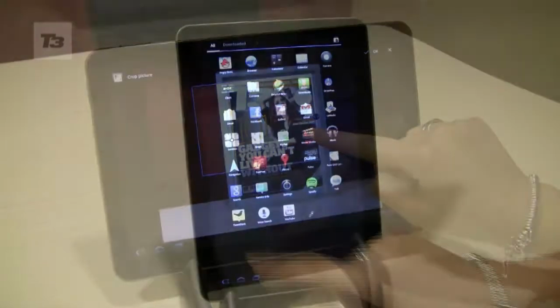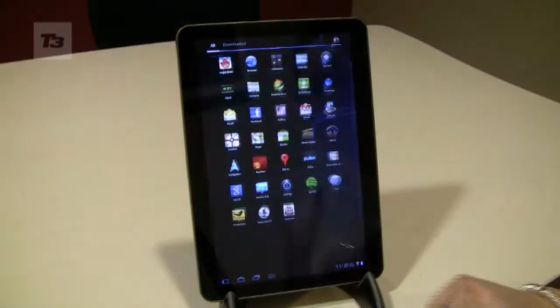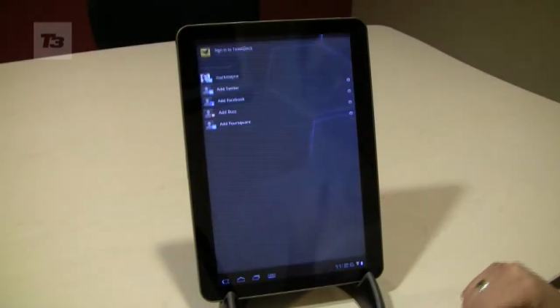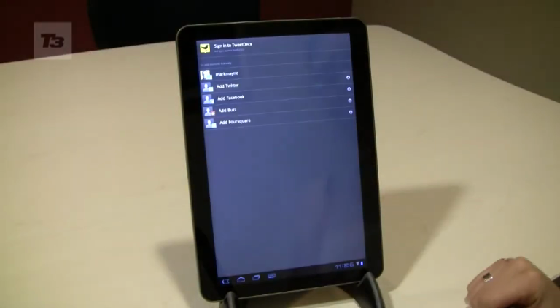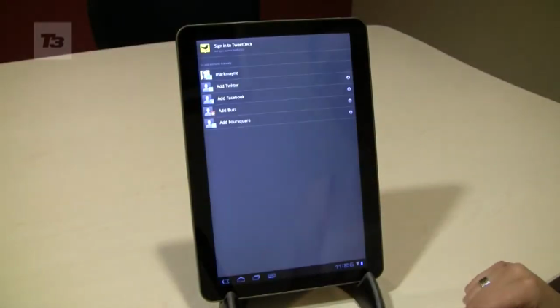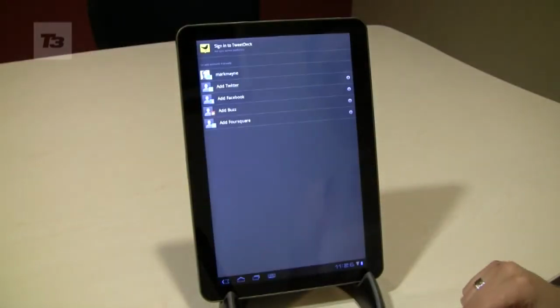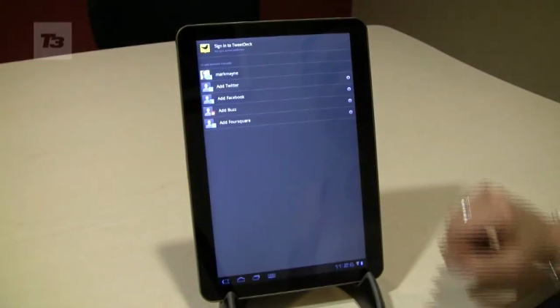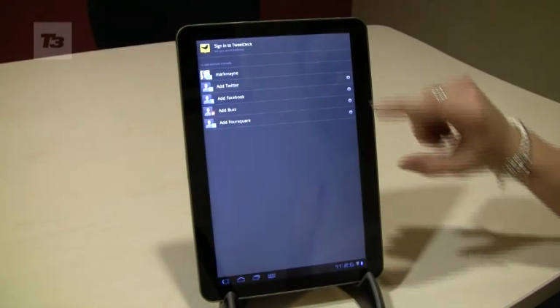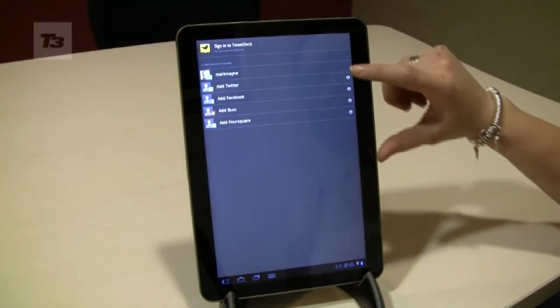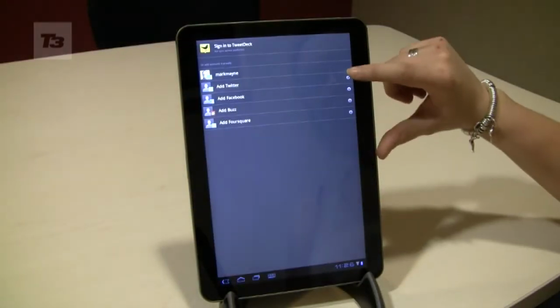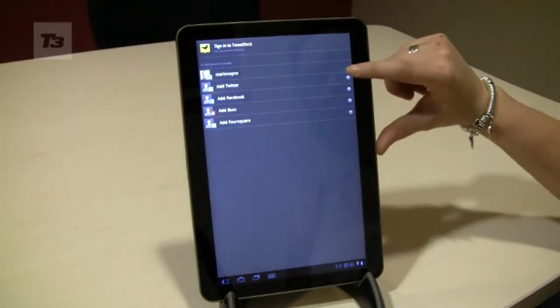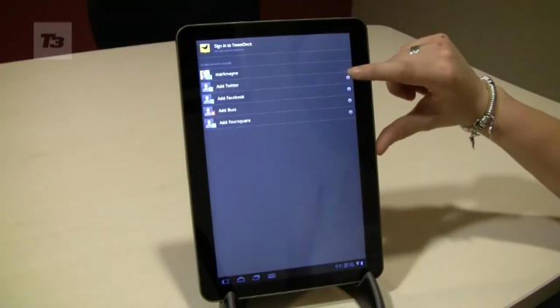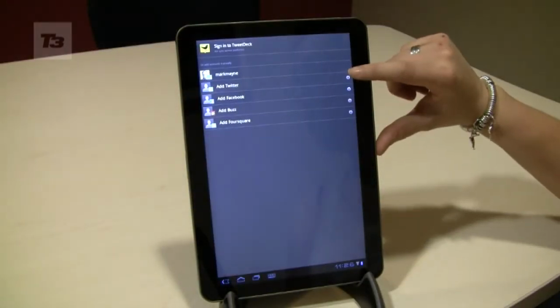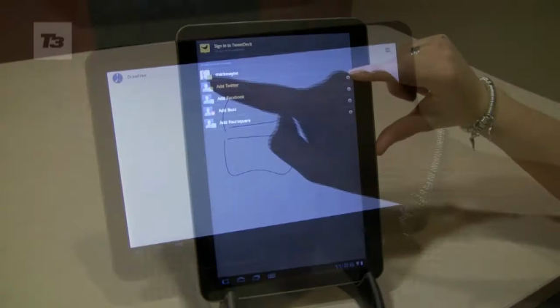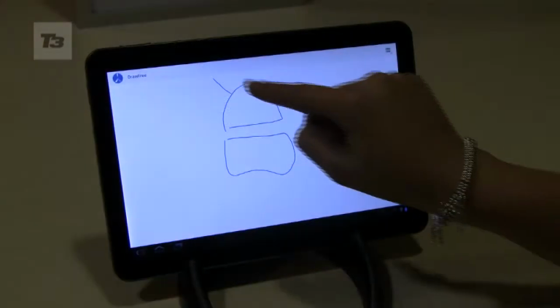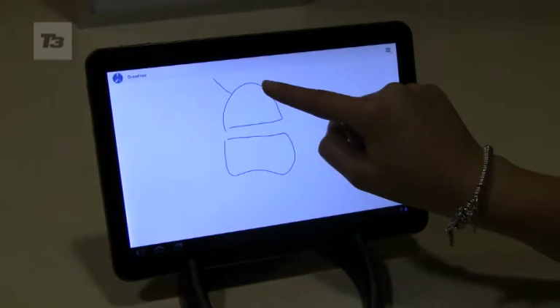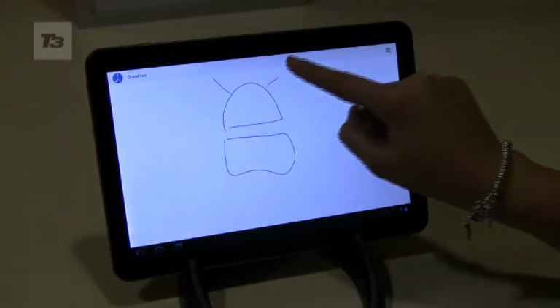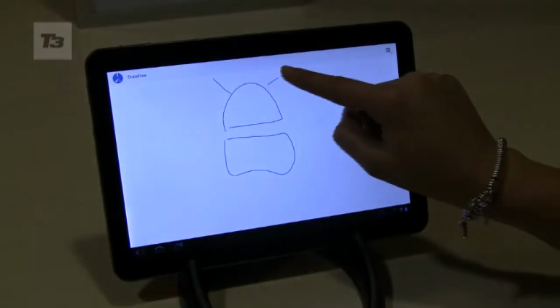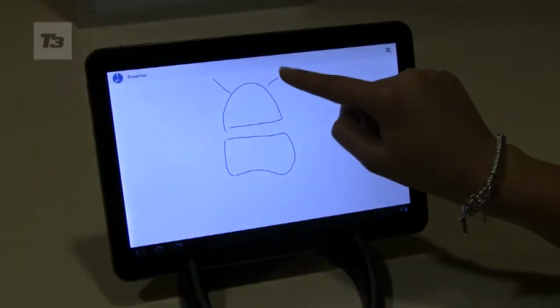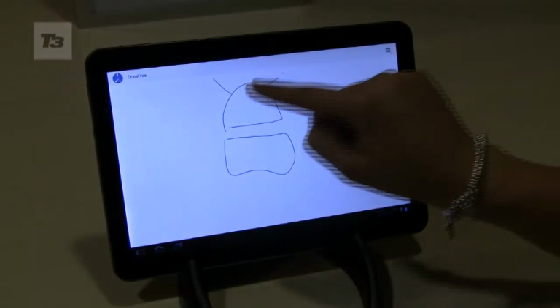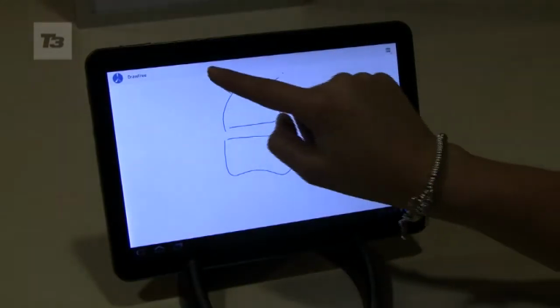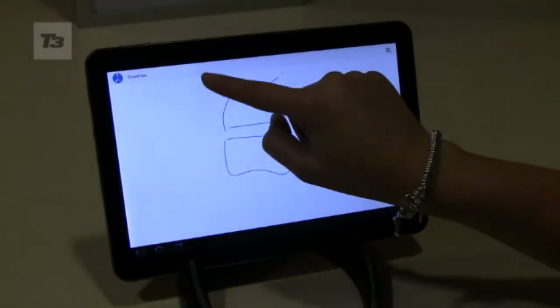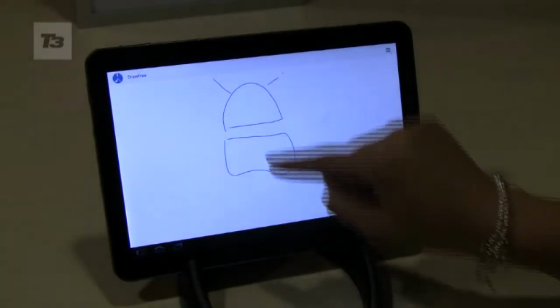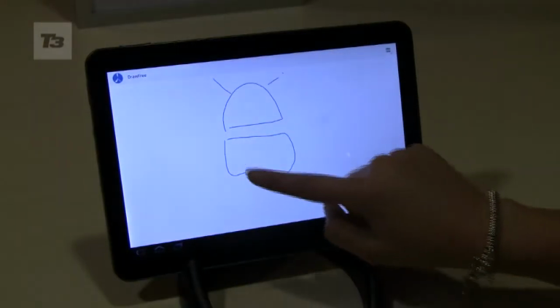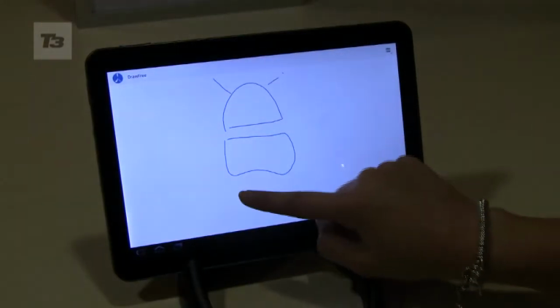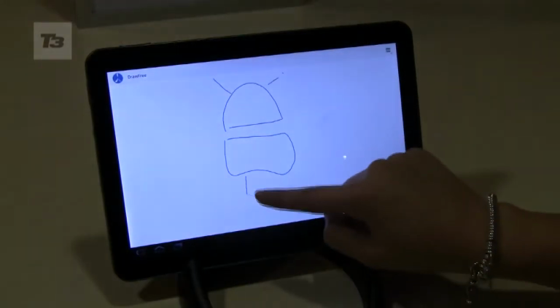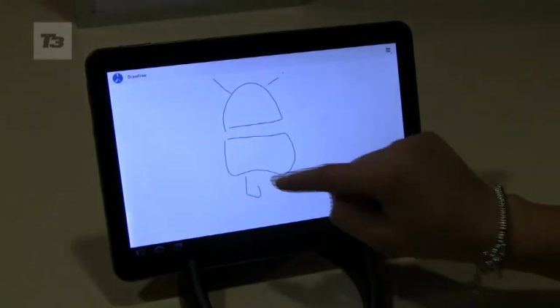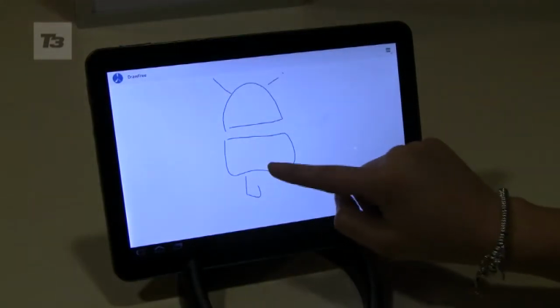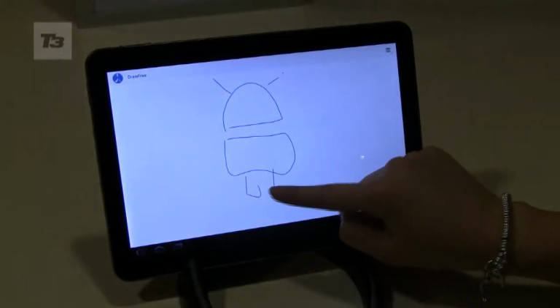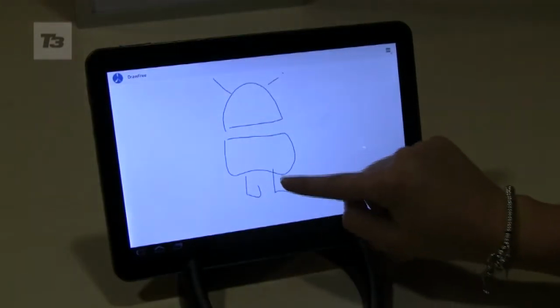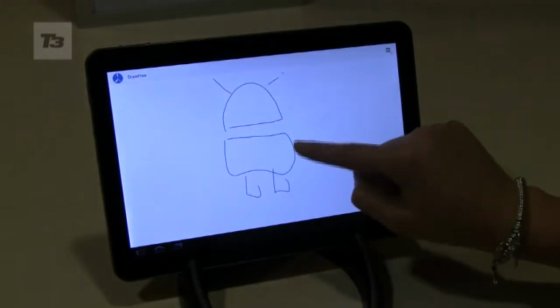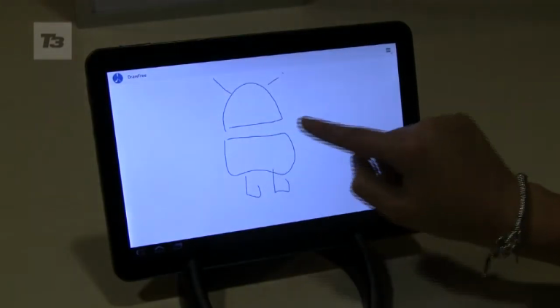Number 5, configure your TweetDeck and Facebook accounts. Number 6, download Draw Free and a host of other apps from the Android Market.